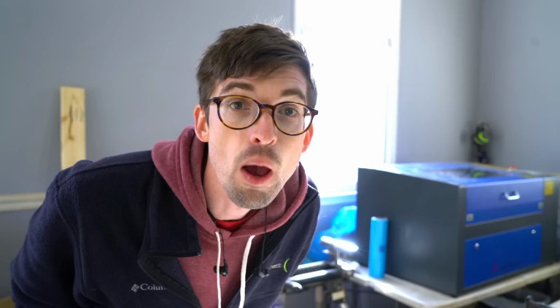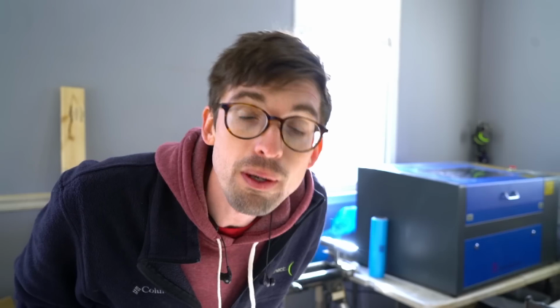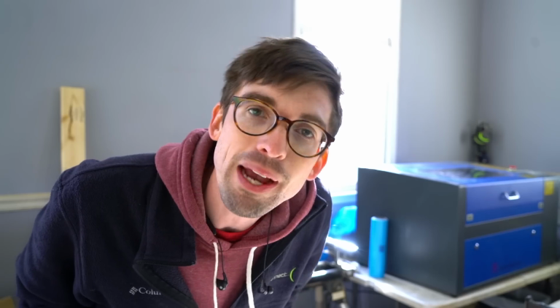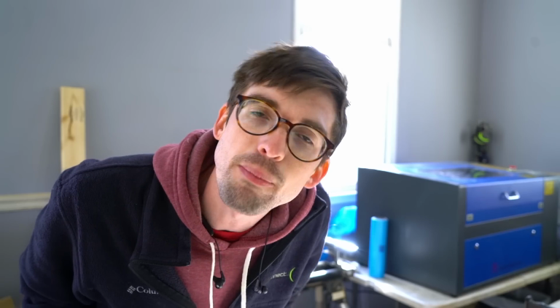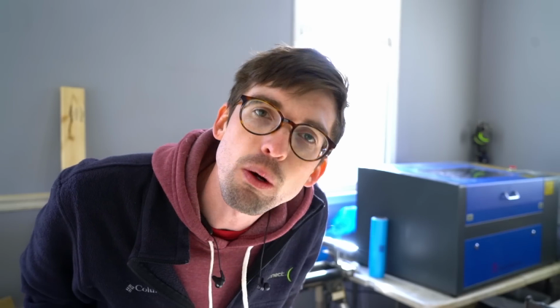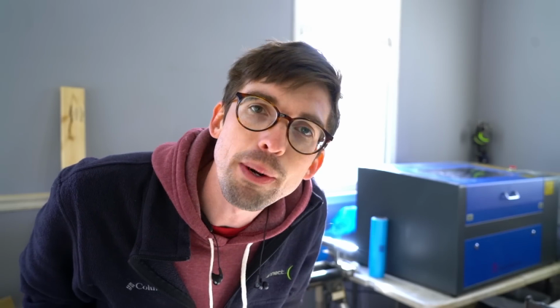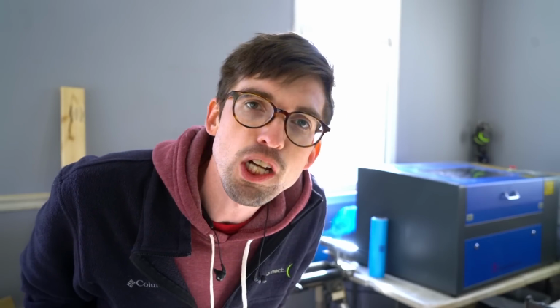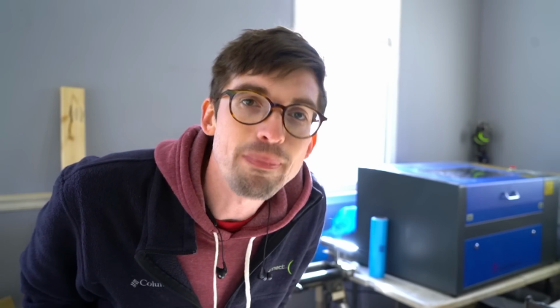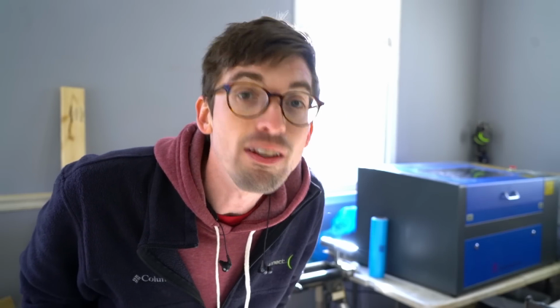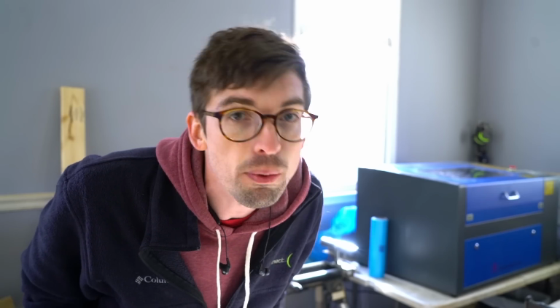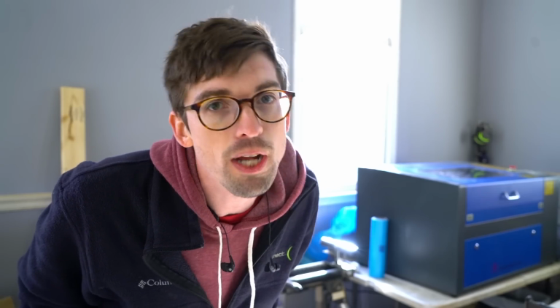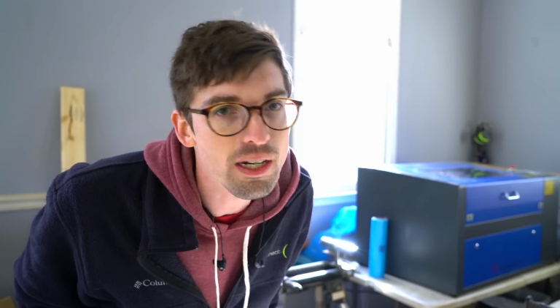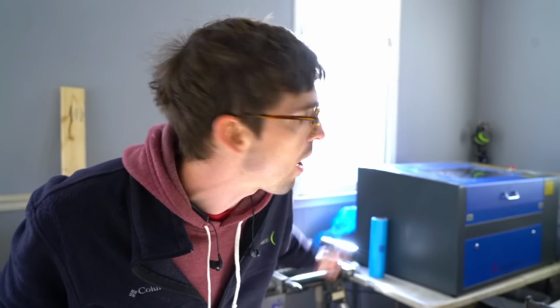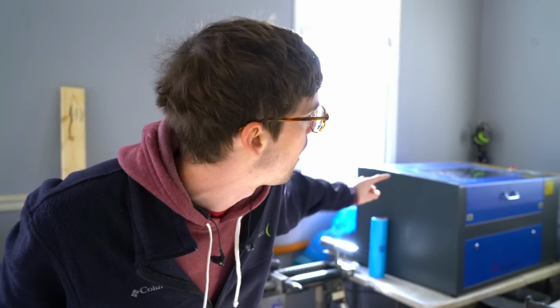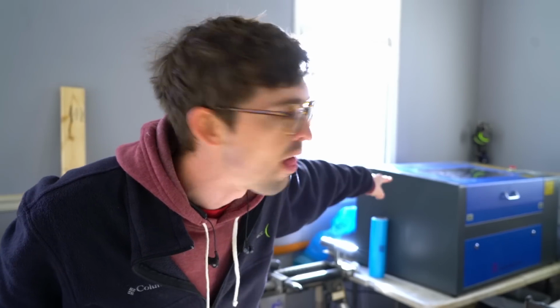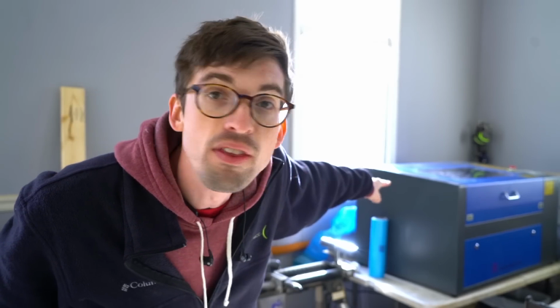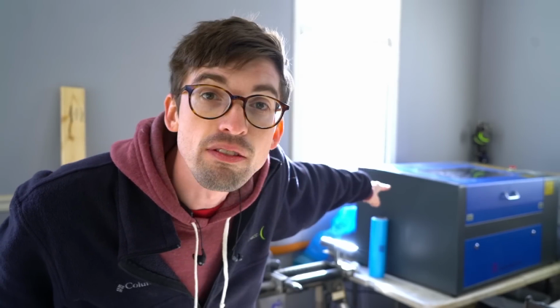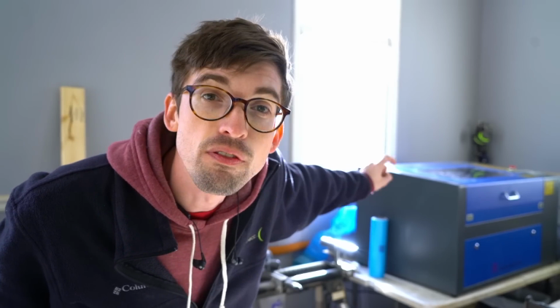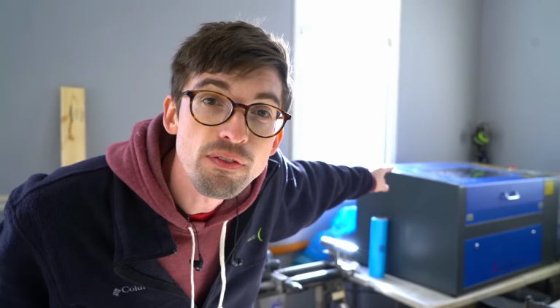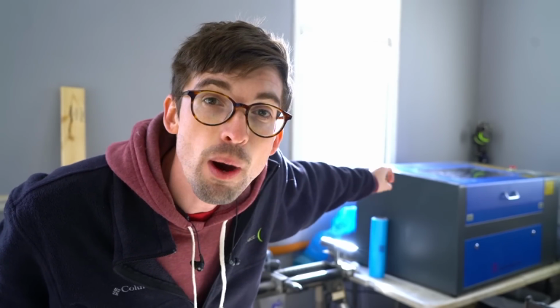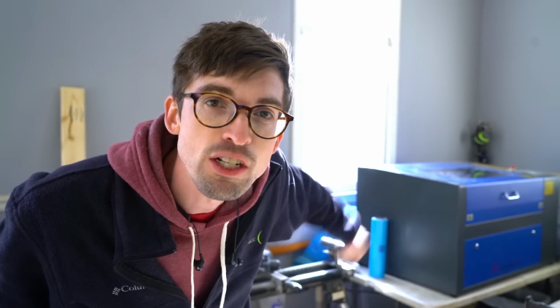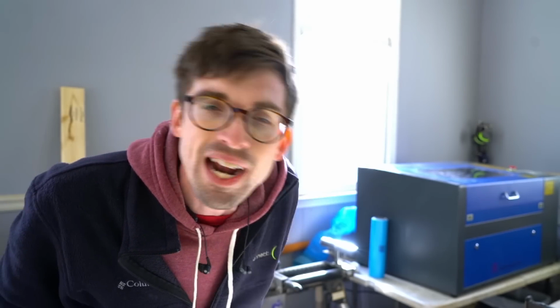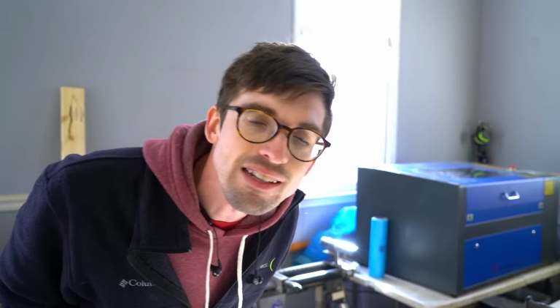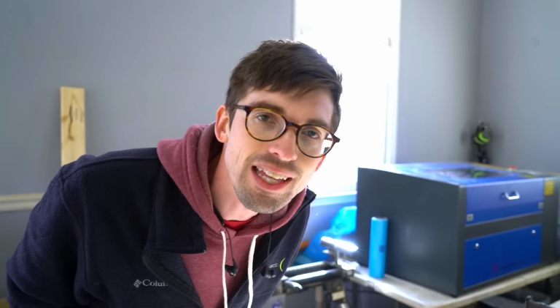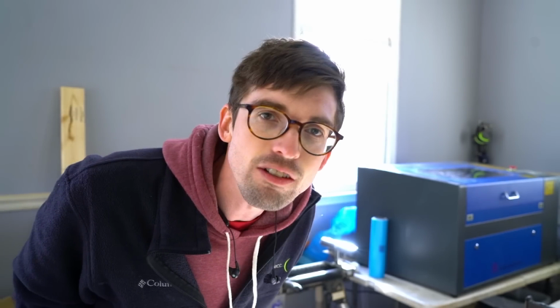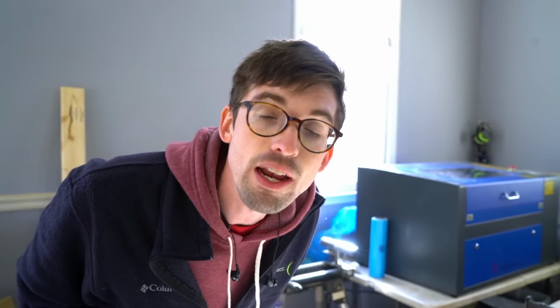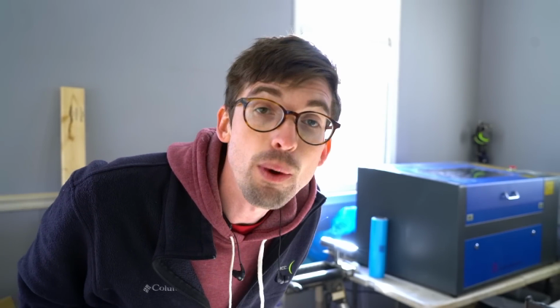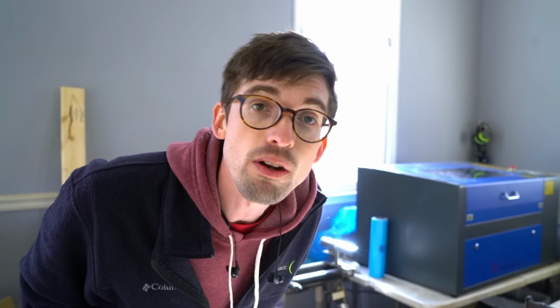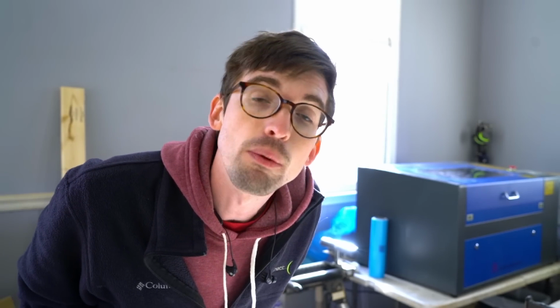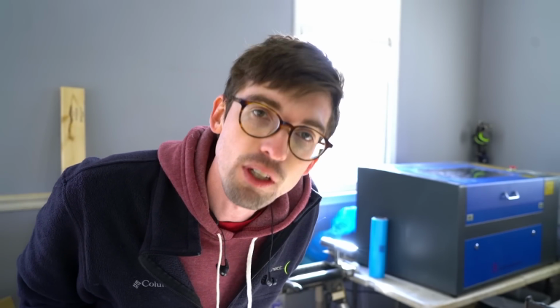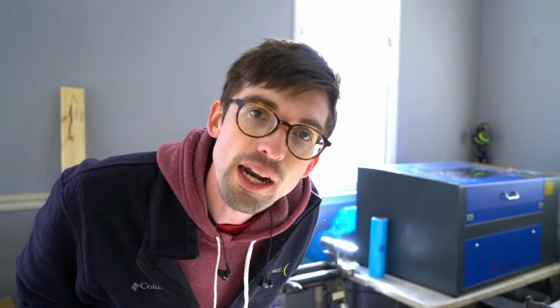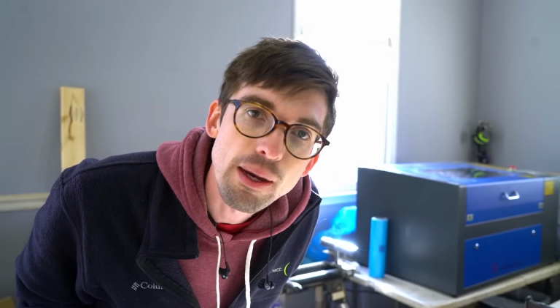Welcome back to the Make or Break Shop. This week we're talking about this 50-watt Chinese laser and whether it was a good idea.